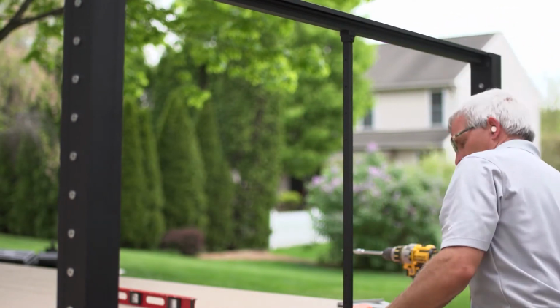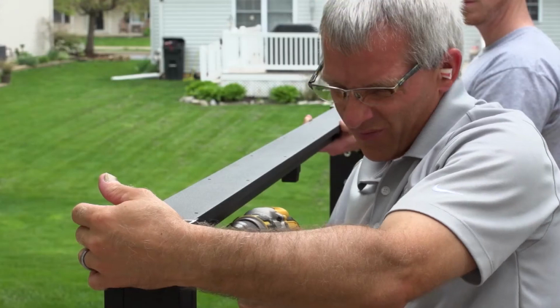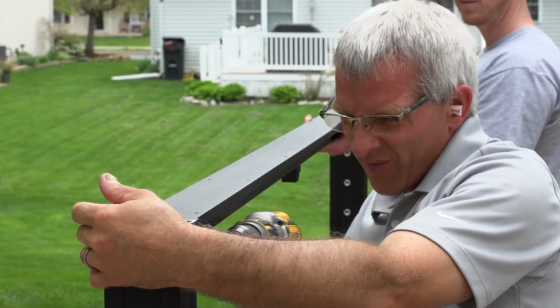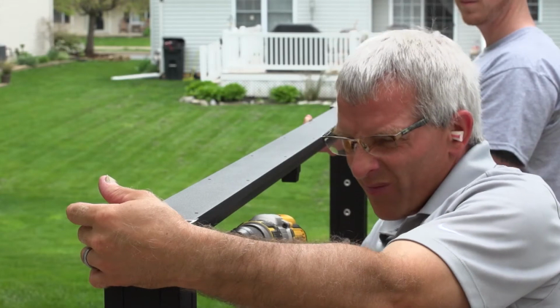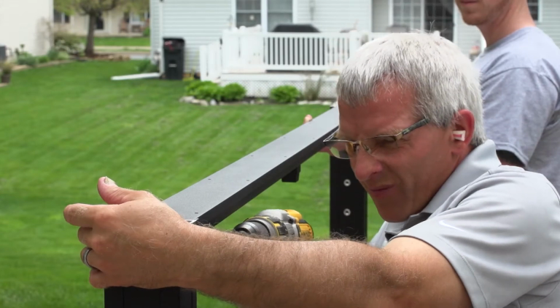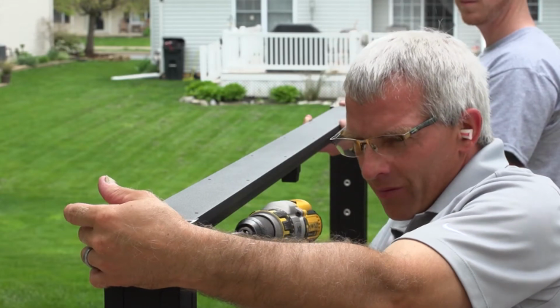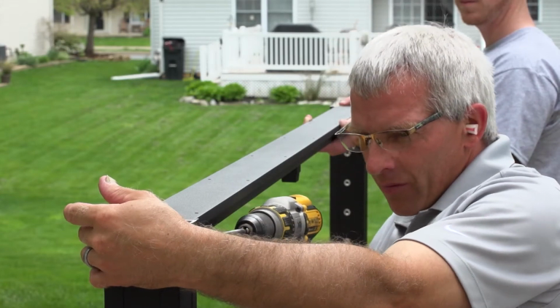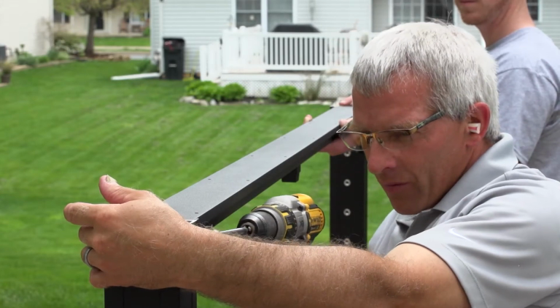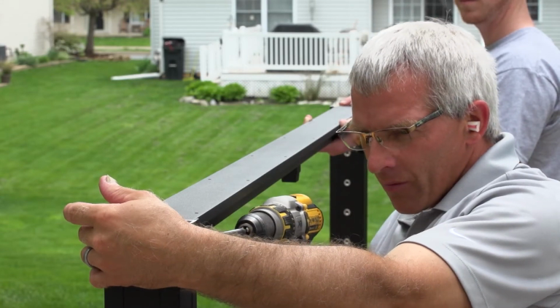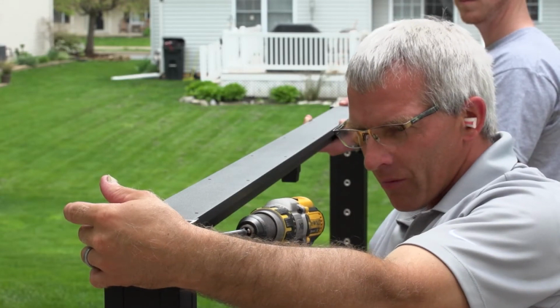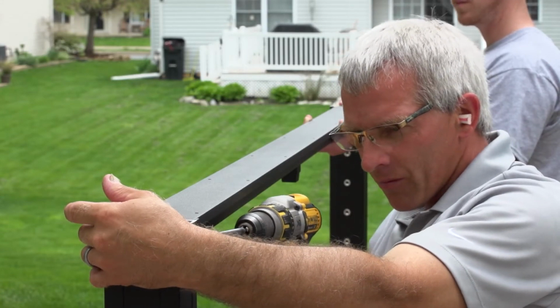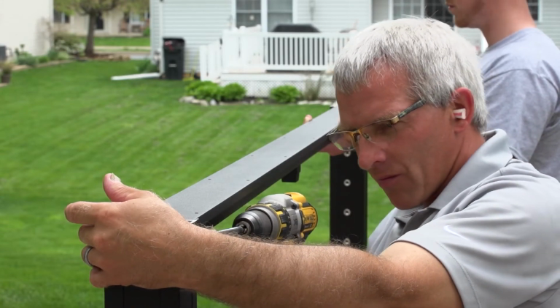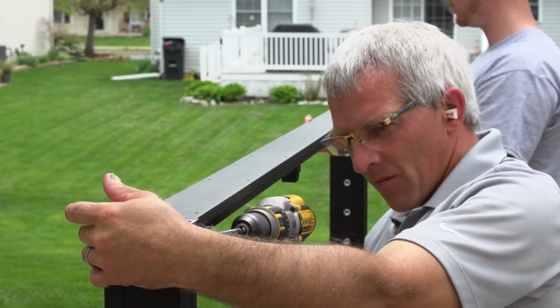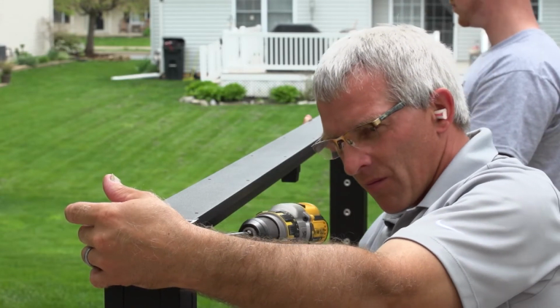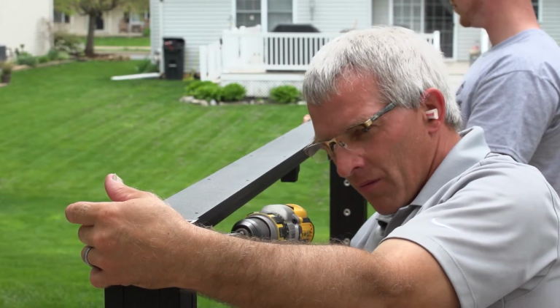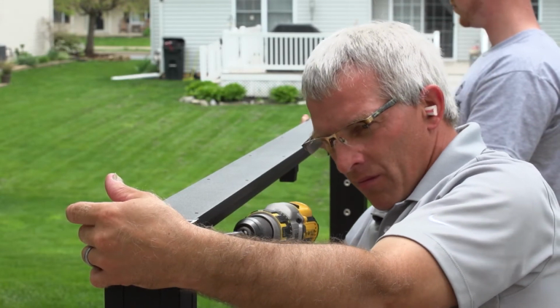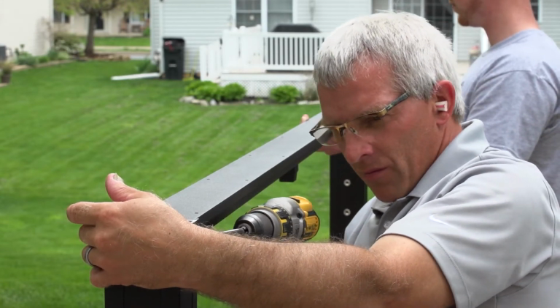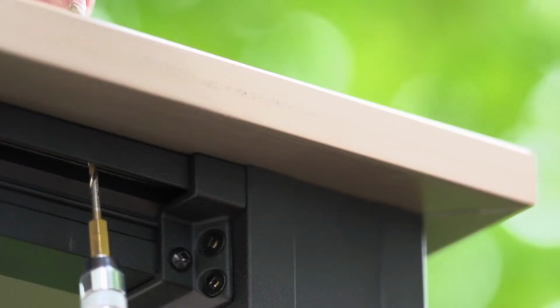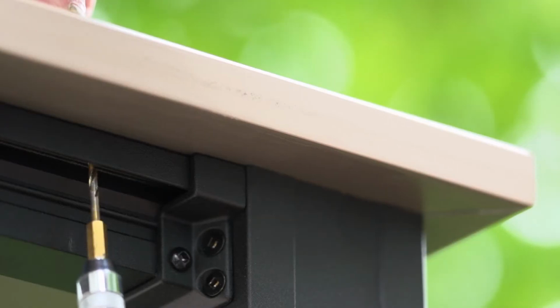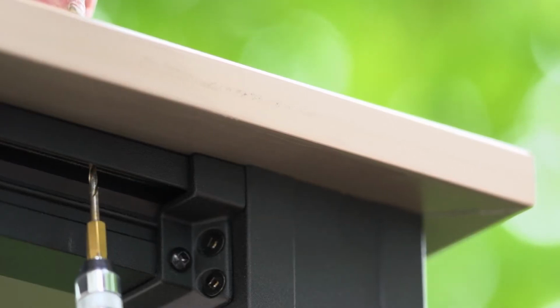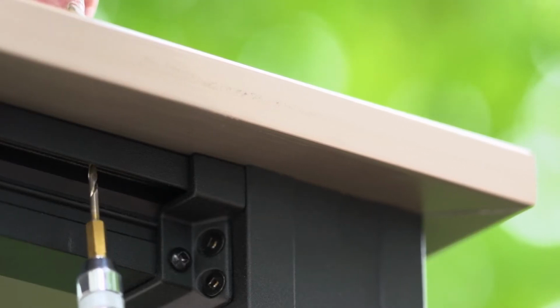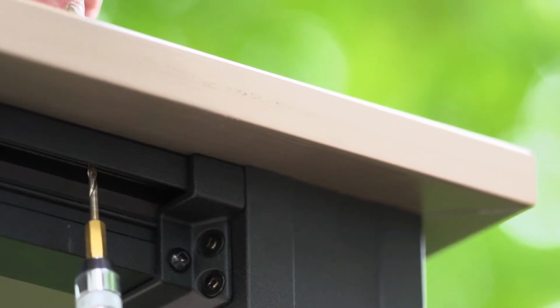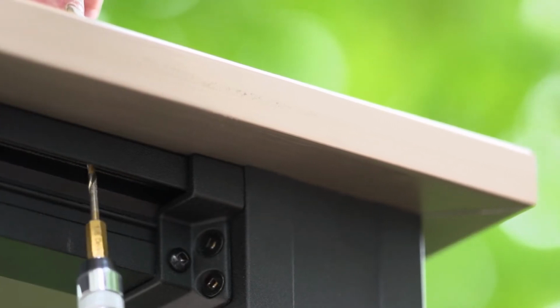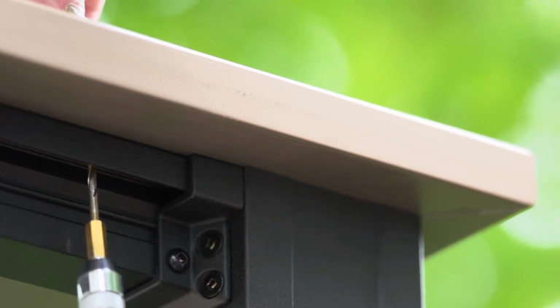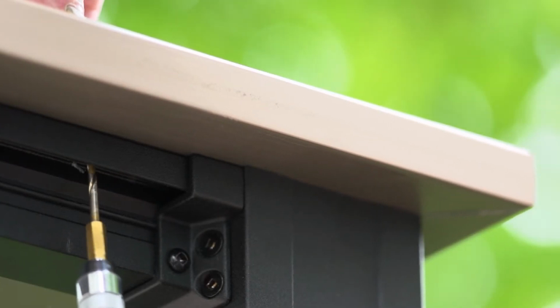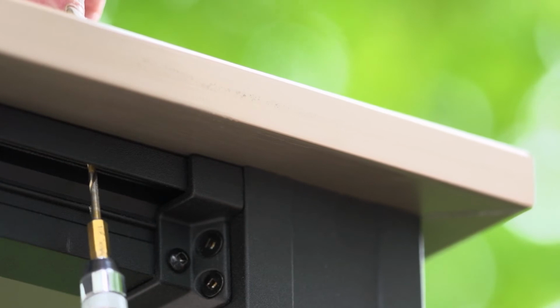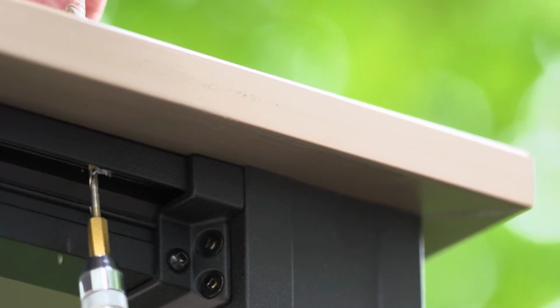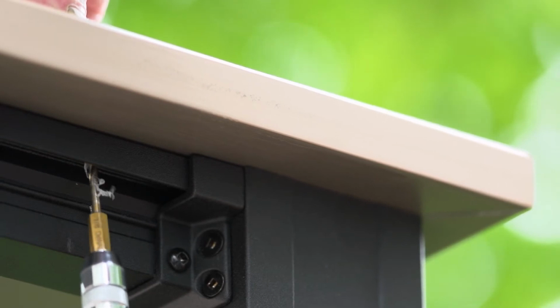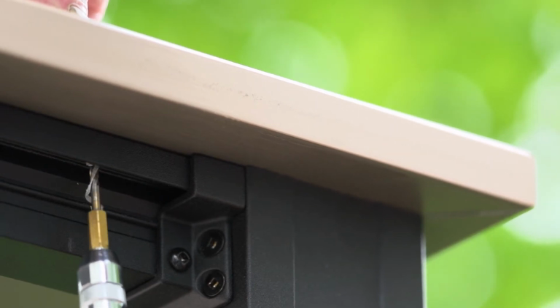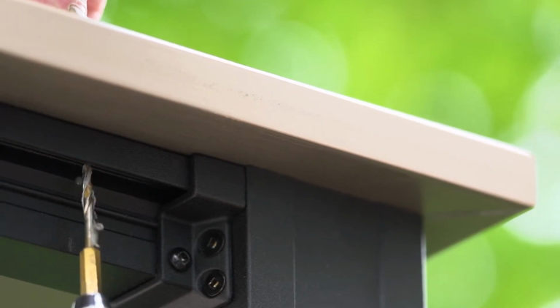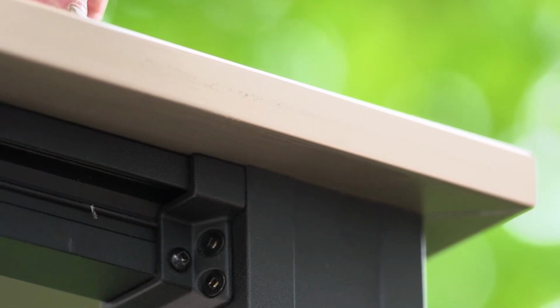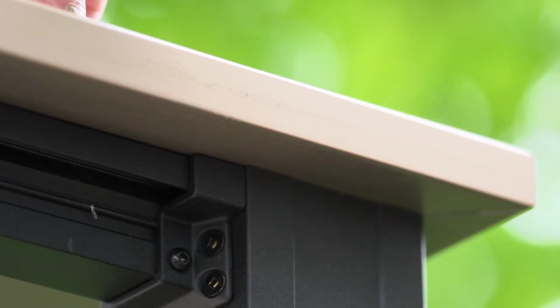Once the posts are set, it's time for Chris to install the railing. You can see that in our Chesapeake railing installation video.